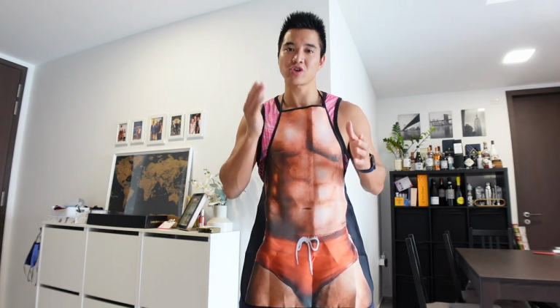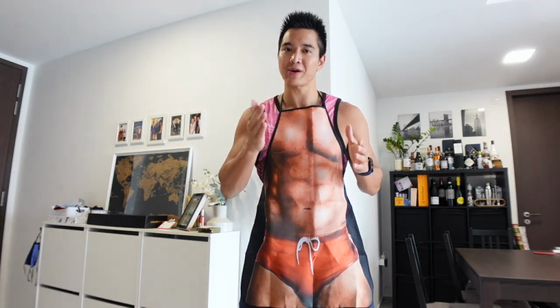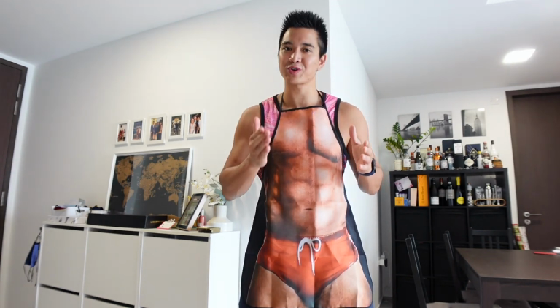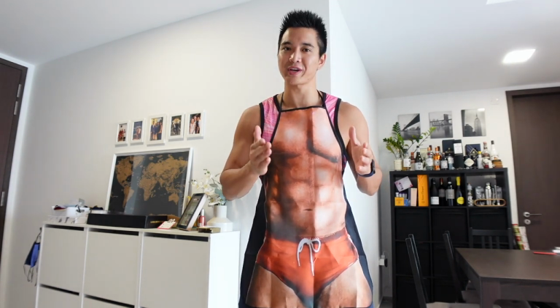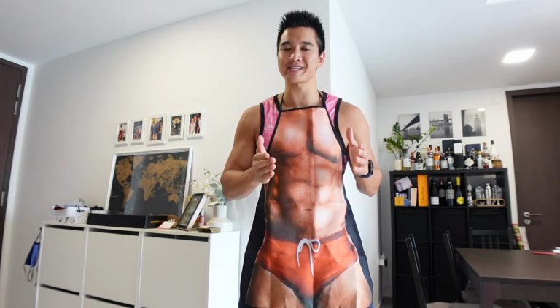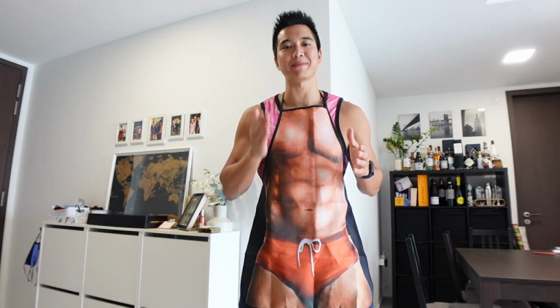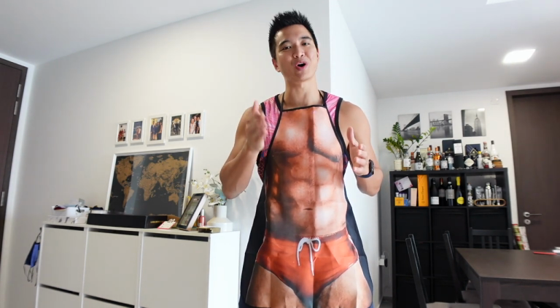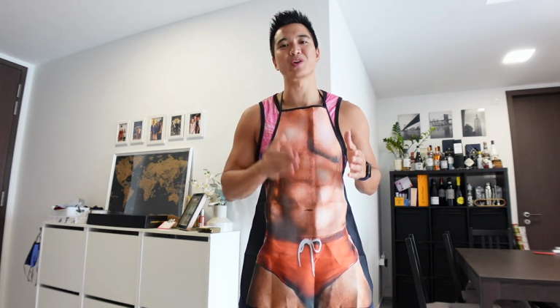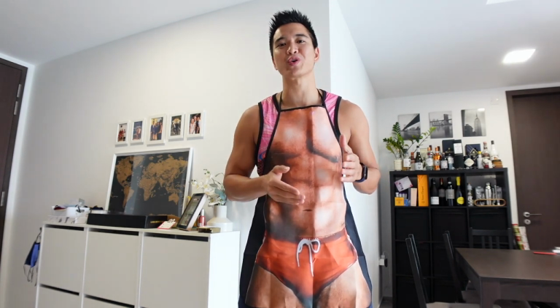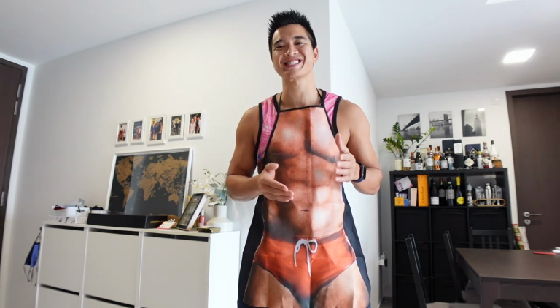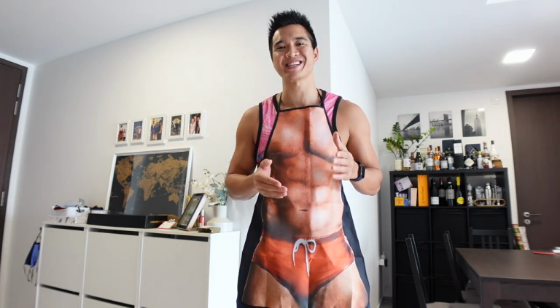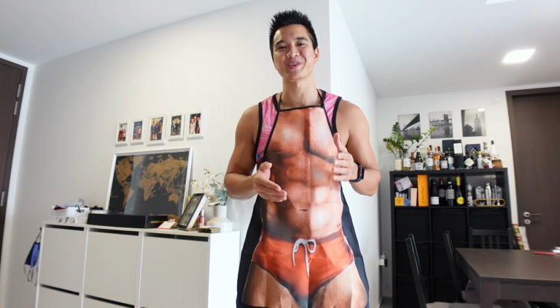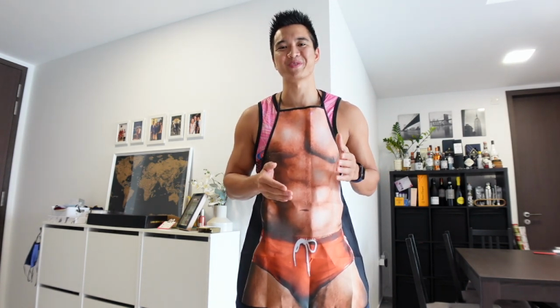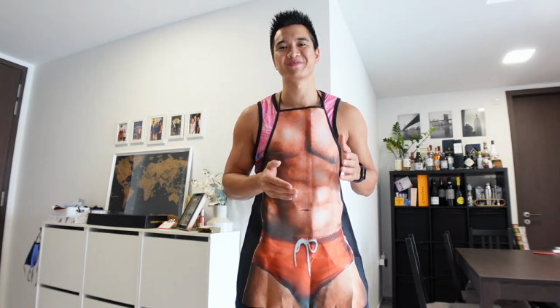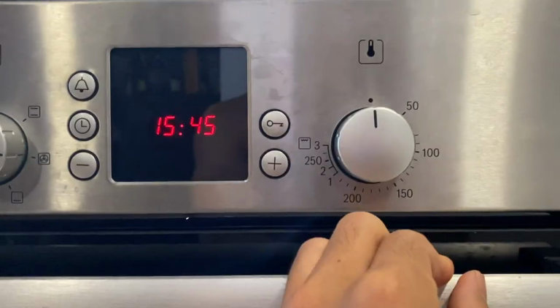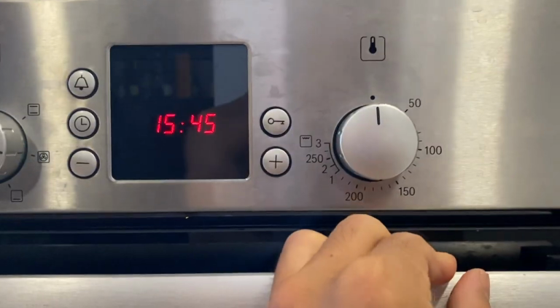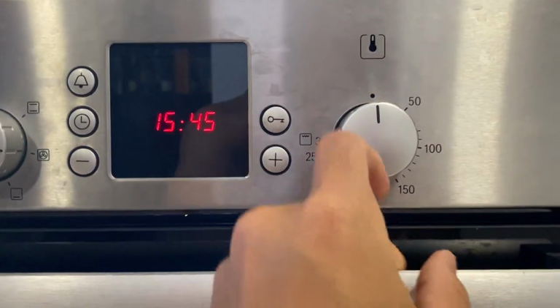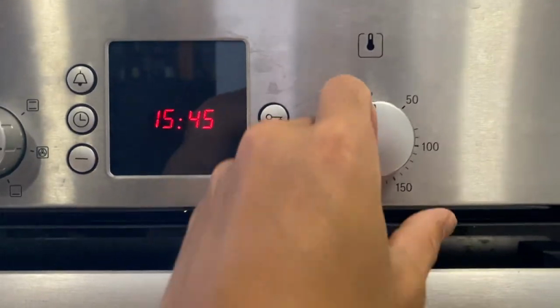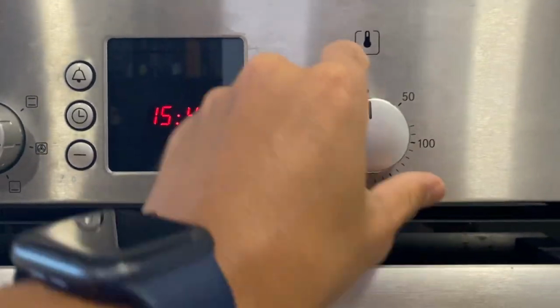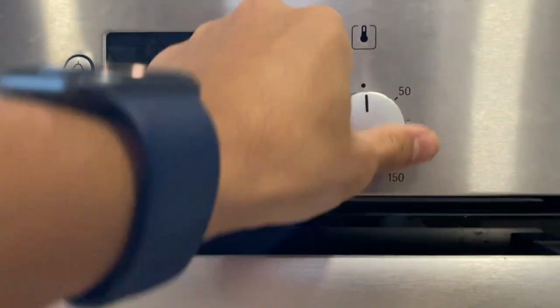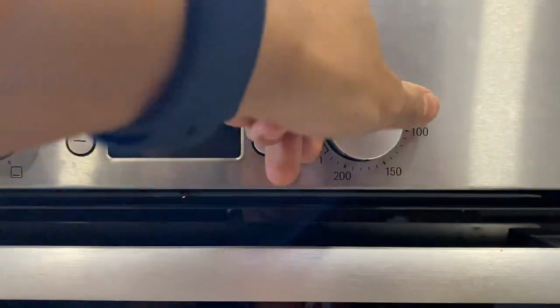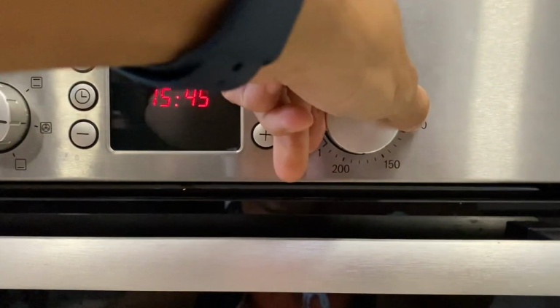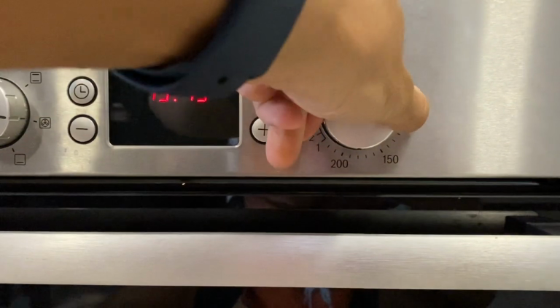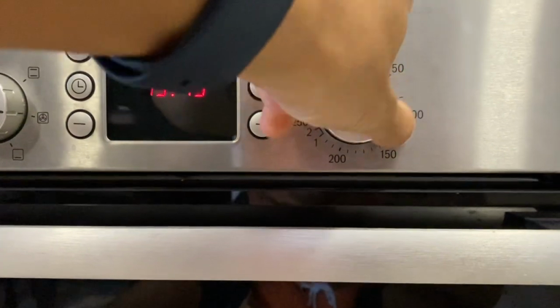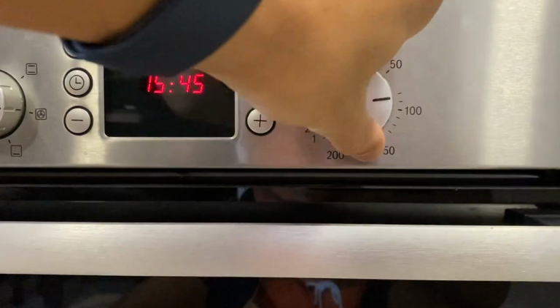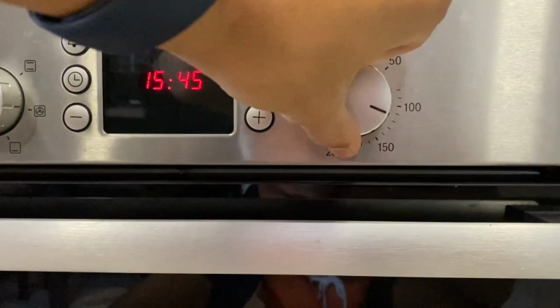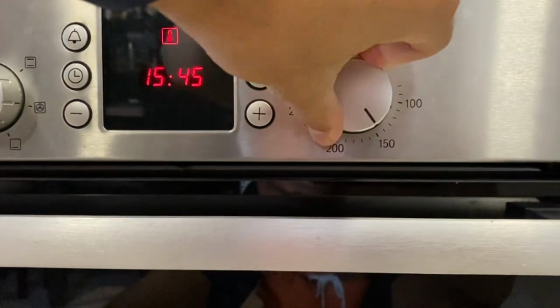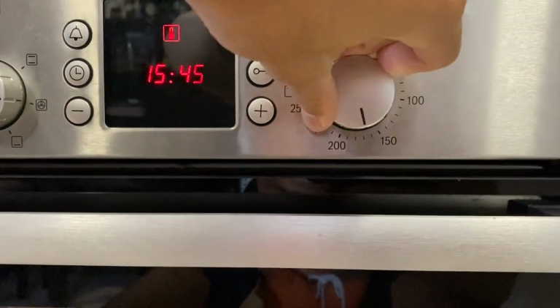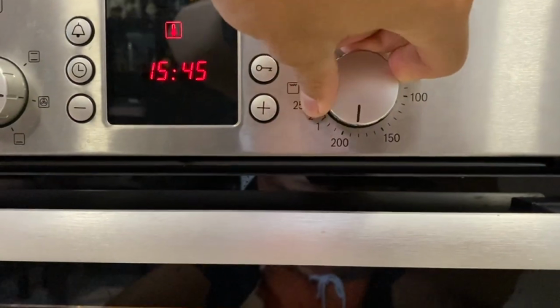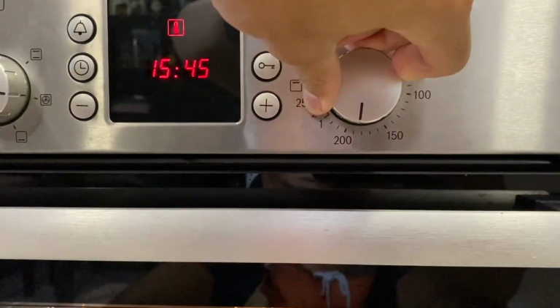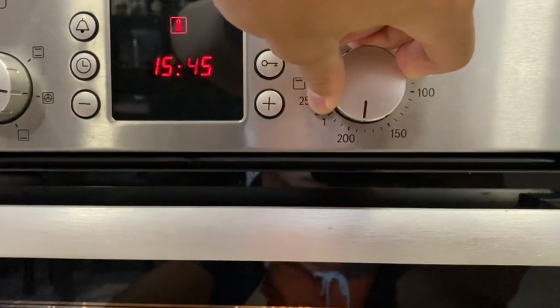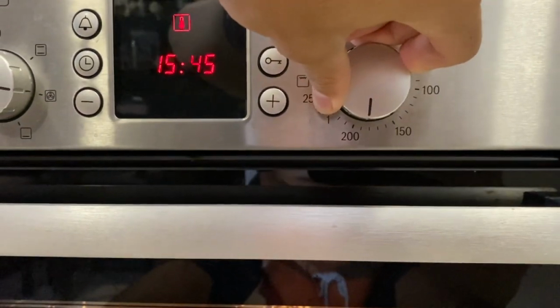Try out the cookies and let me know how they taste to you. Step 1: preheat the oven at 180 degrees Celsius.